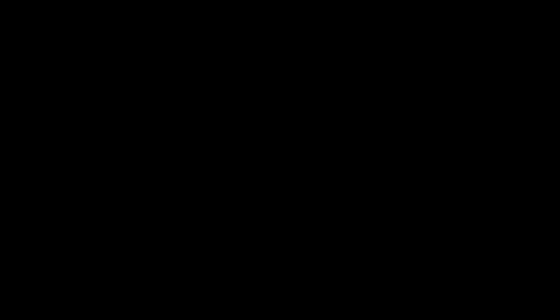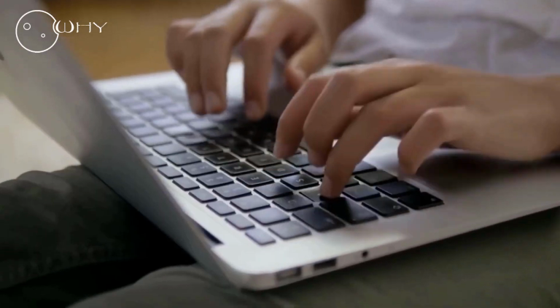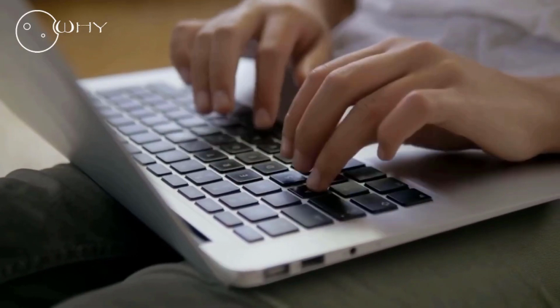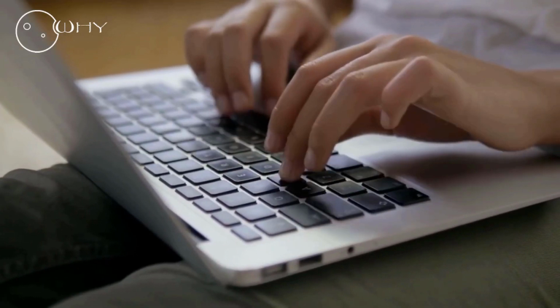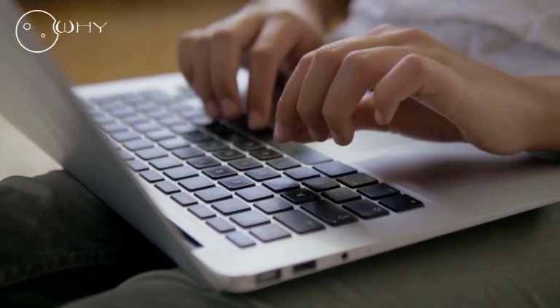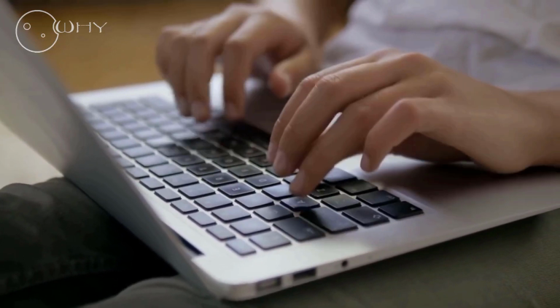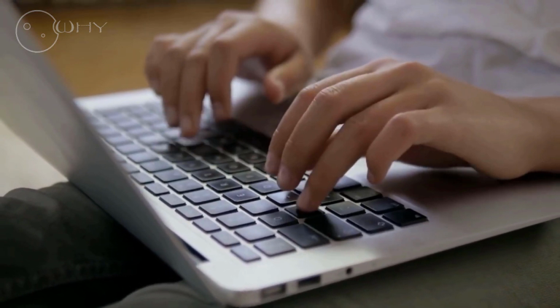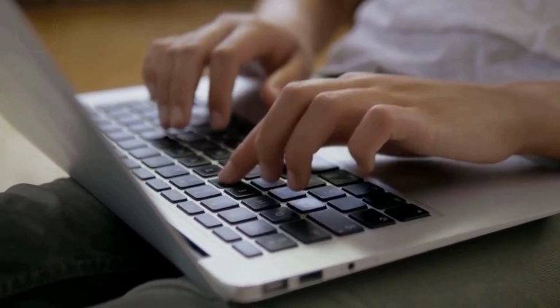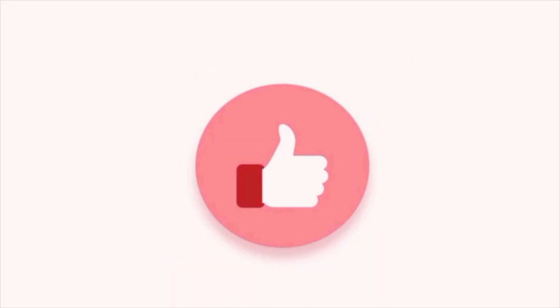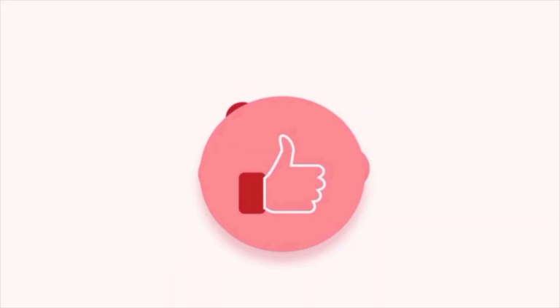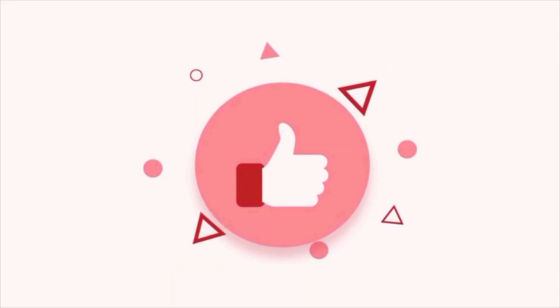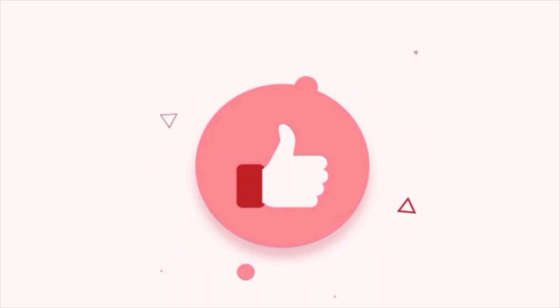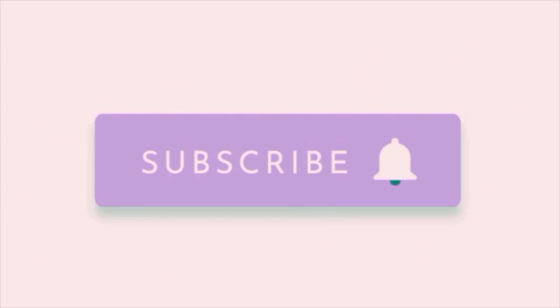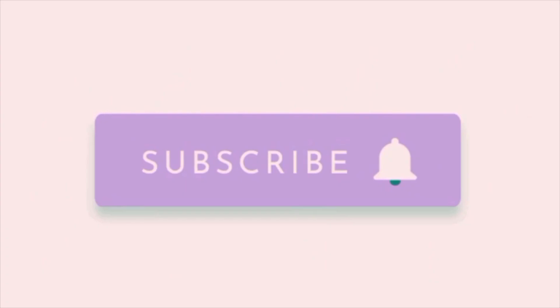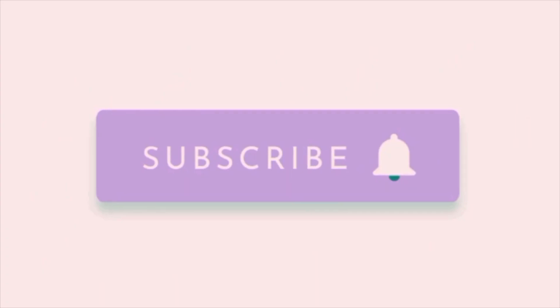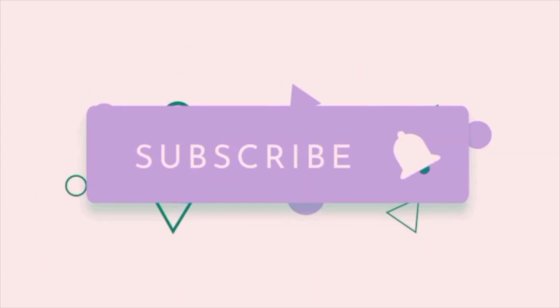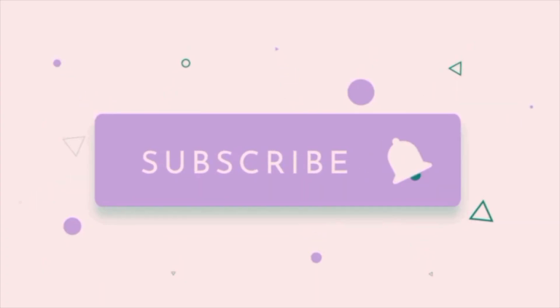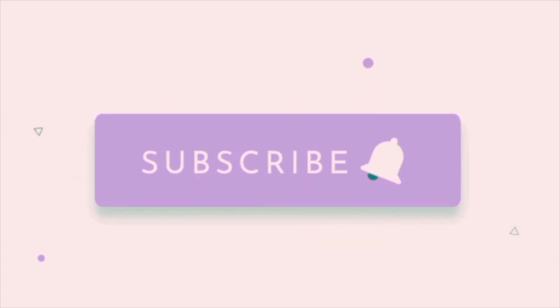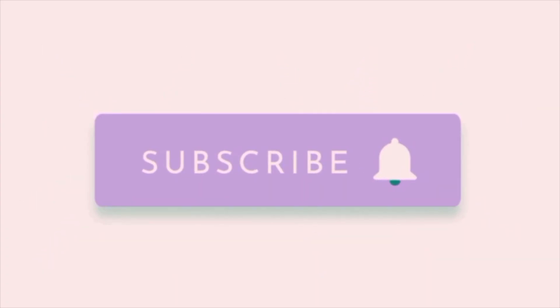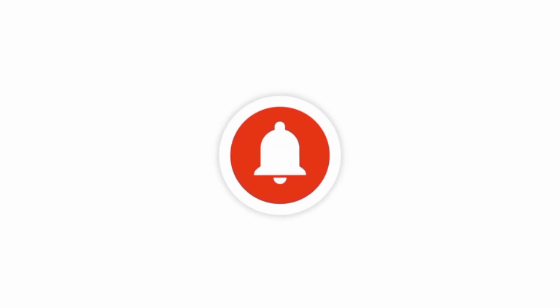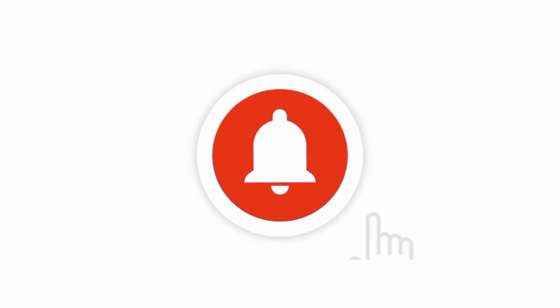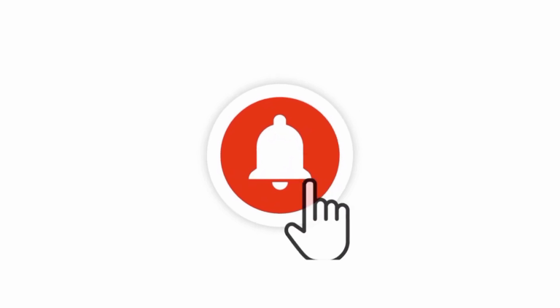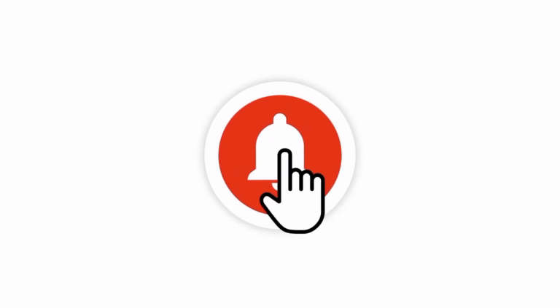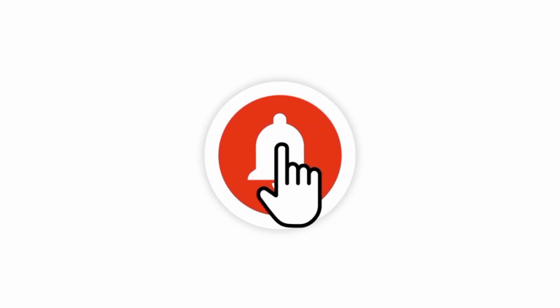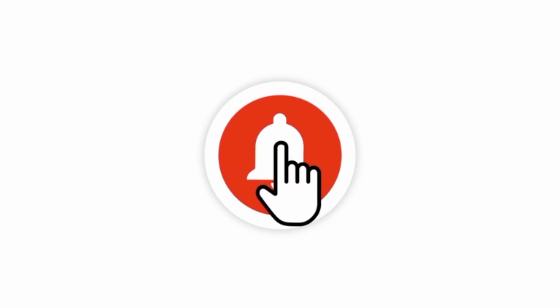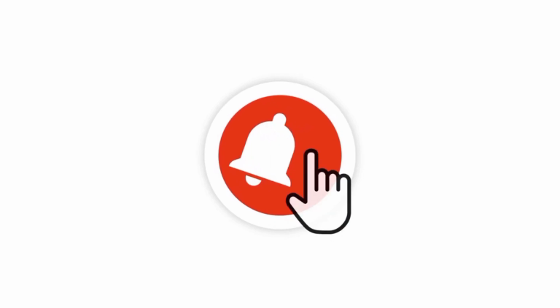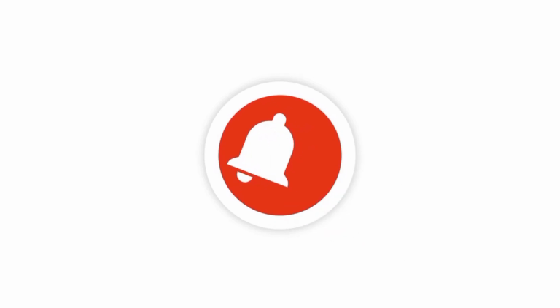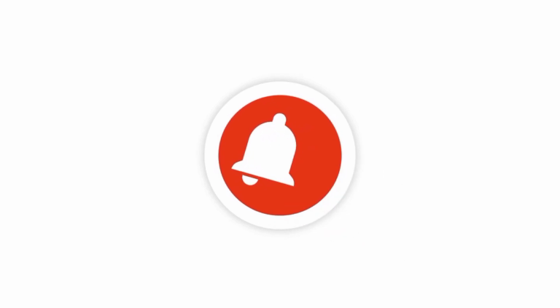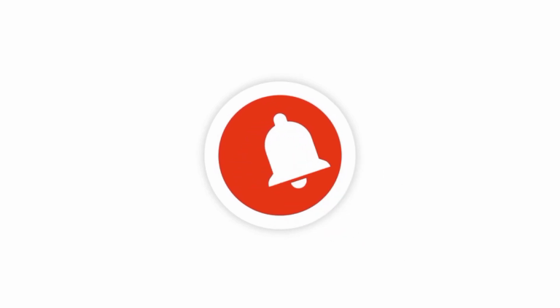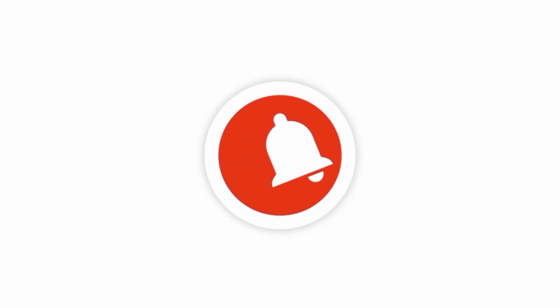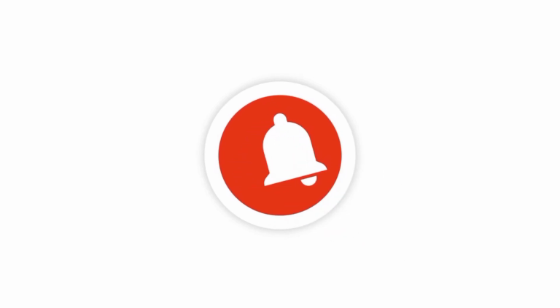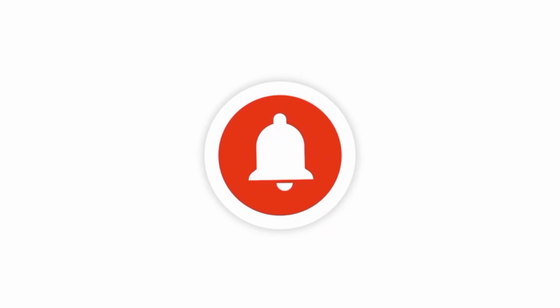Write in the comments if you liked it, give the video a like, subscribe to the channel, and click the bell icon to not miss interesting materials.